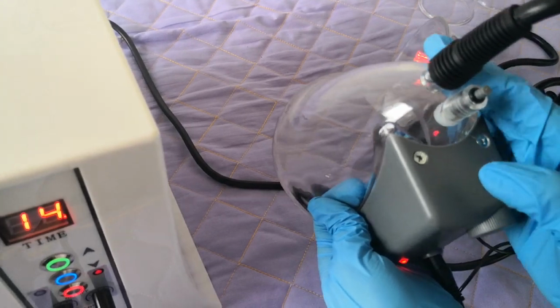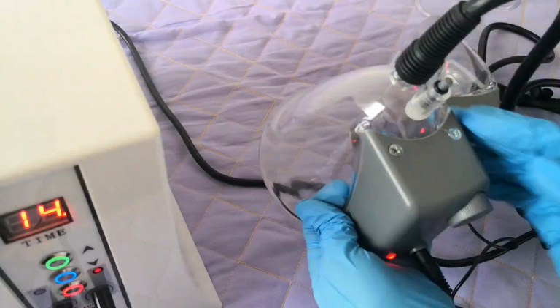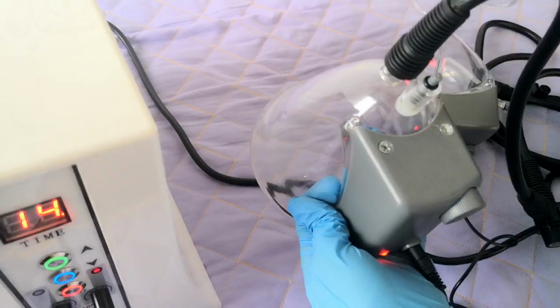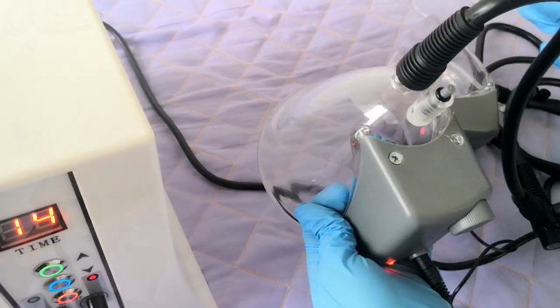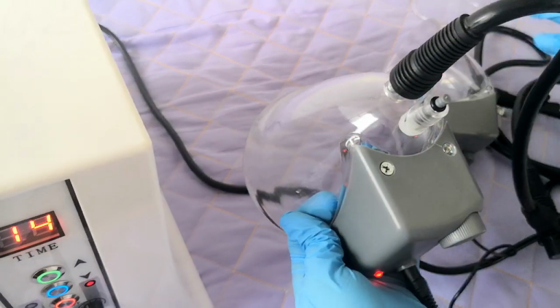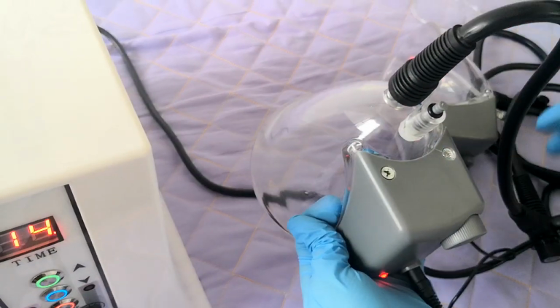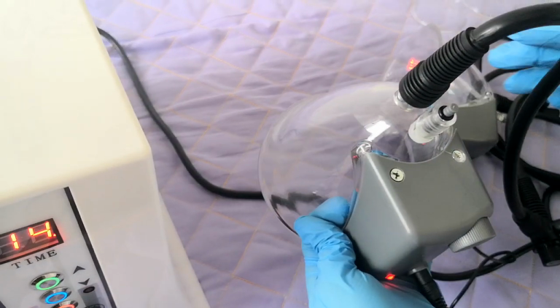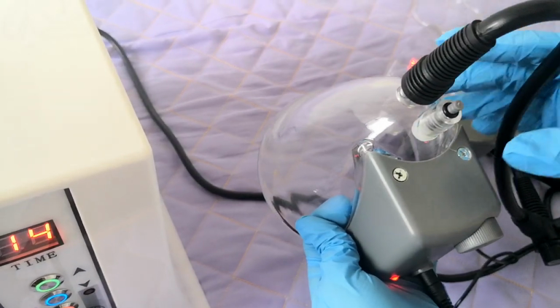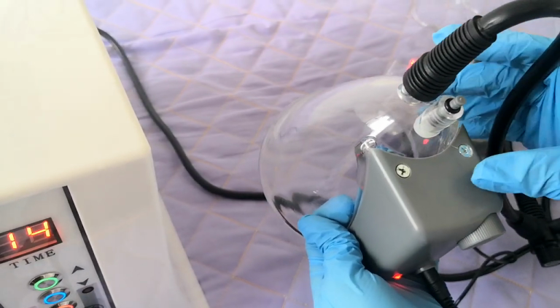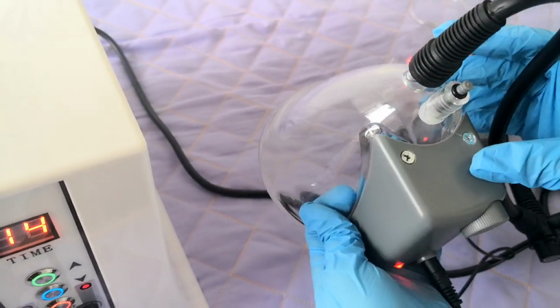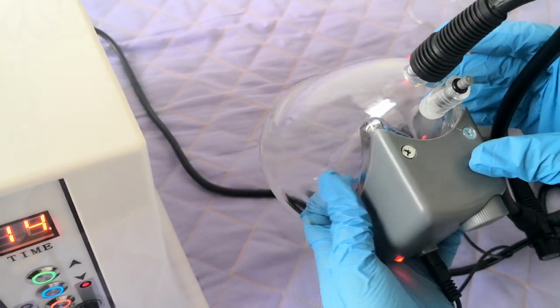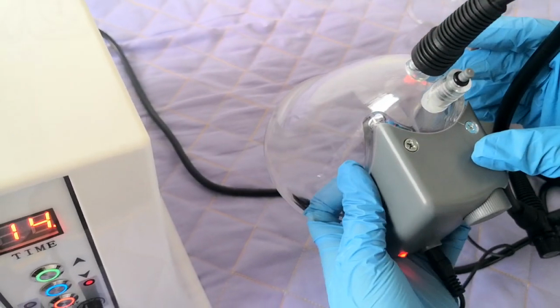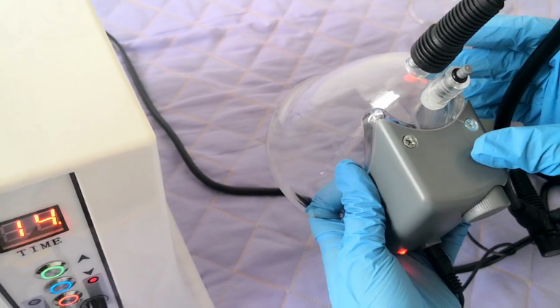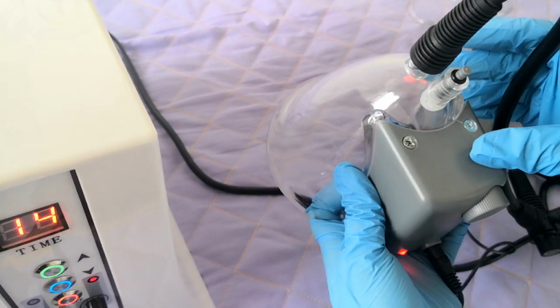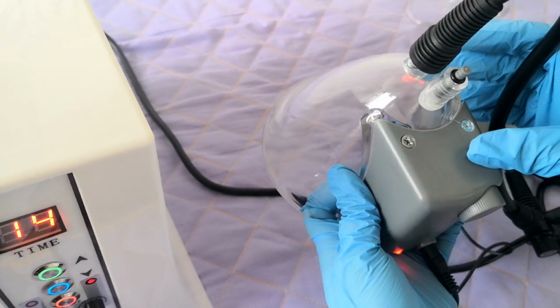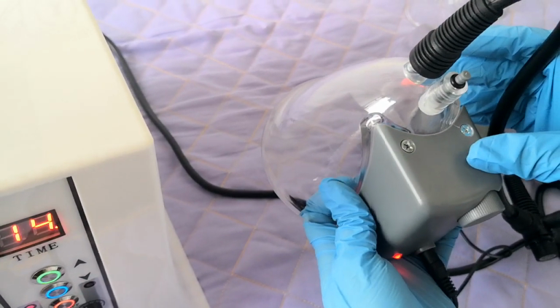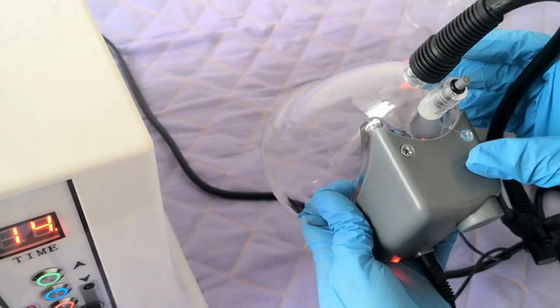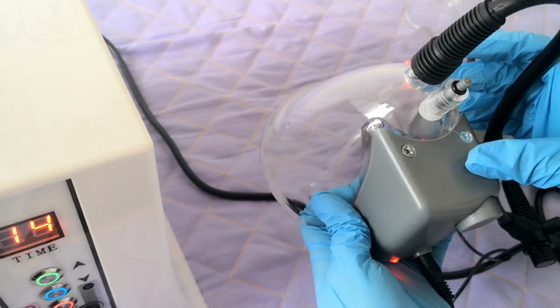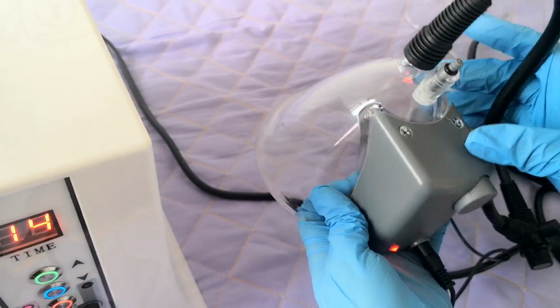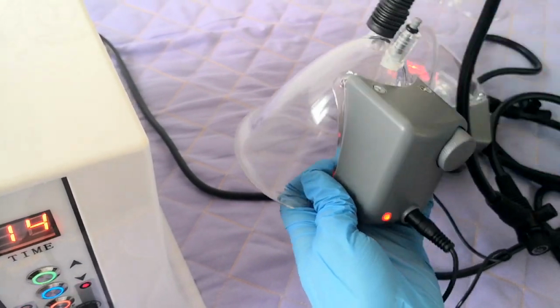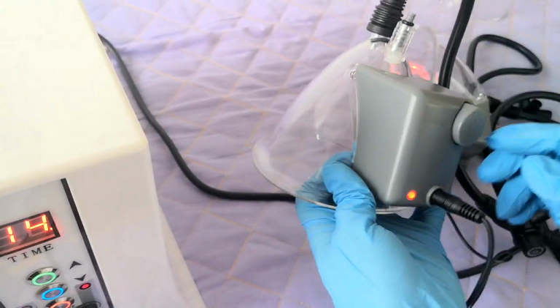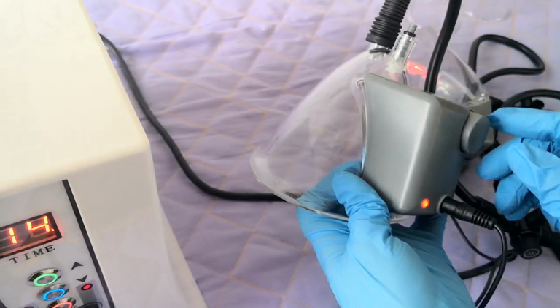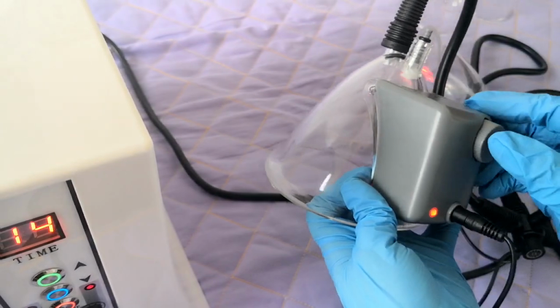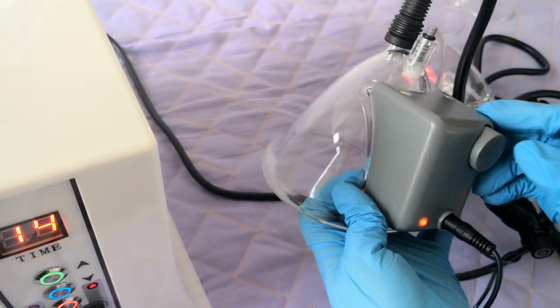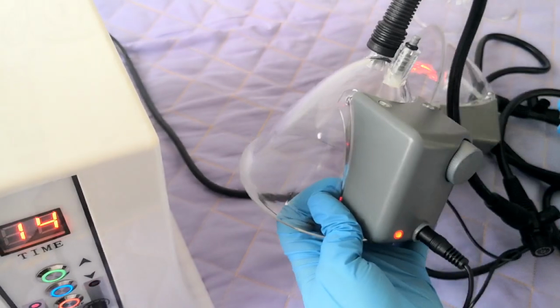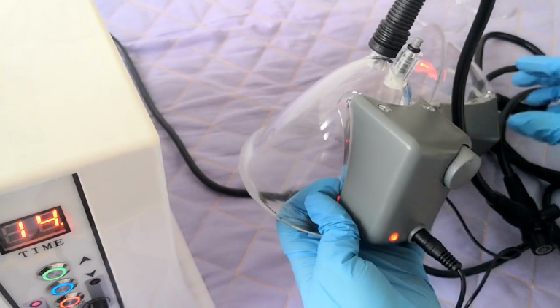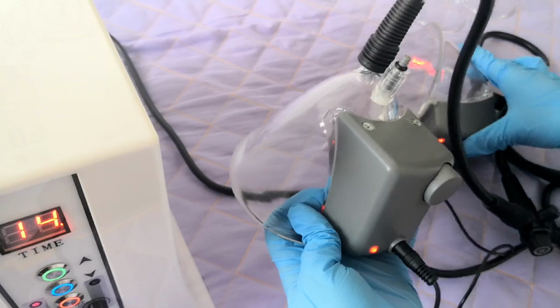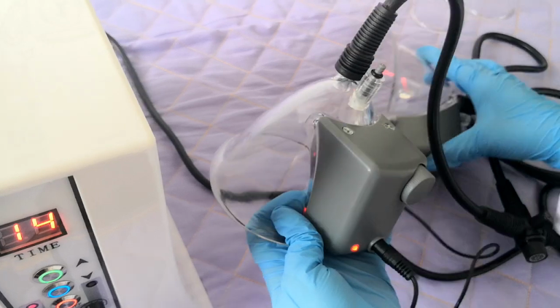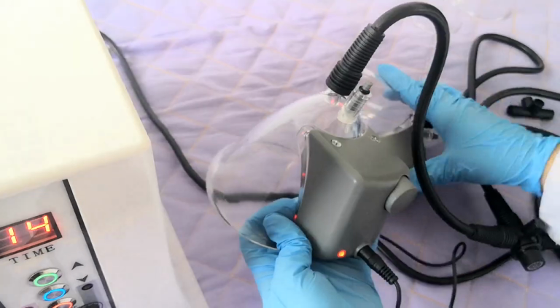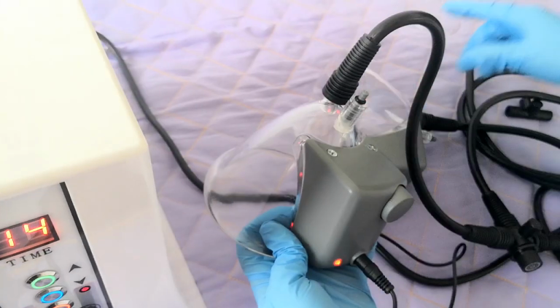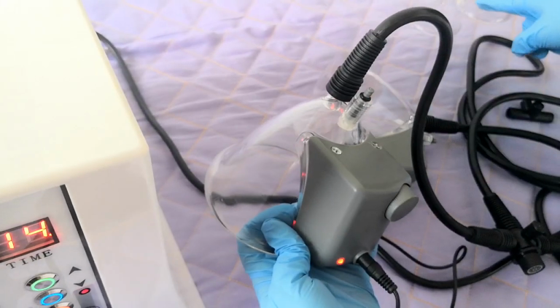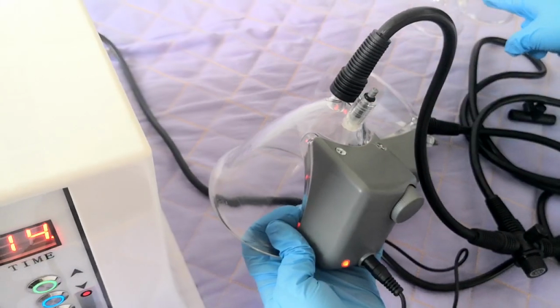This is the part for the breast and hip. Now I will show you another cap.